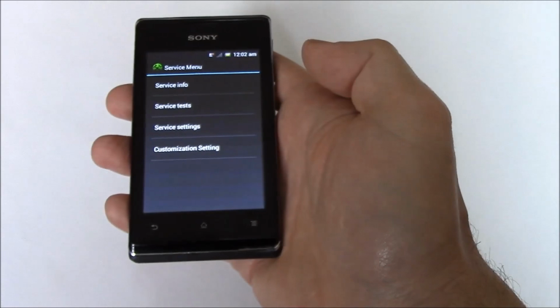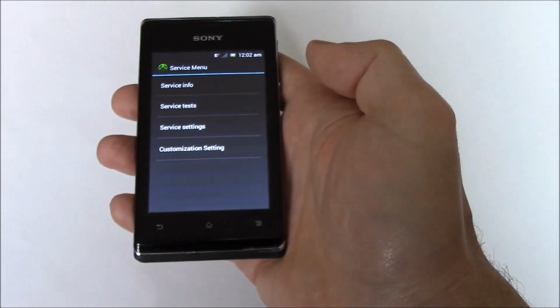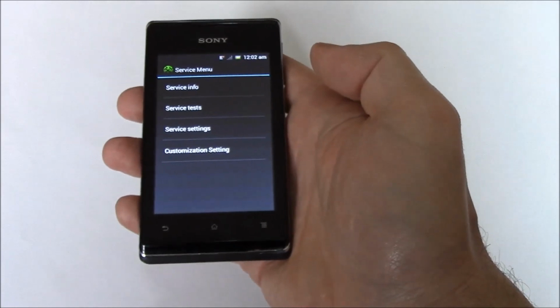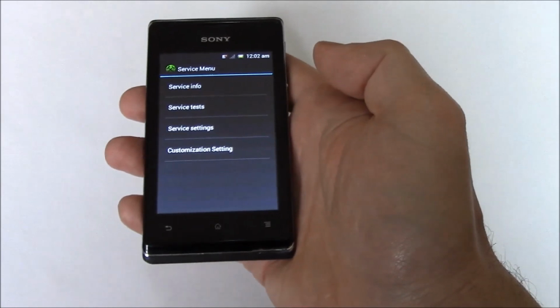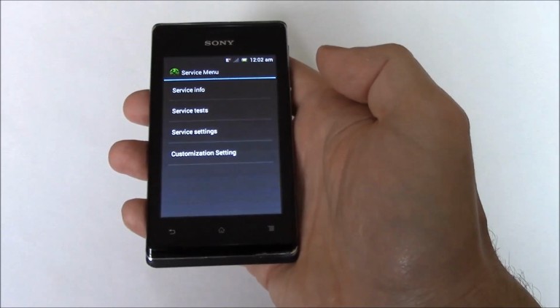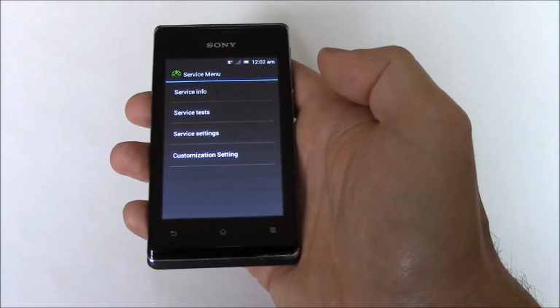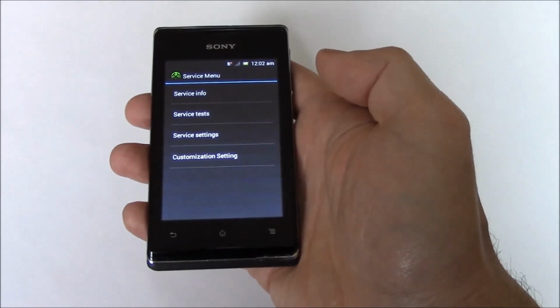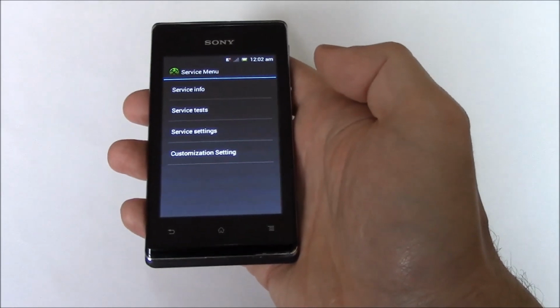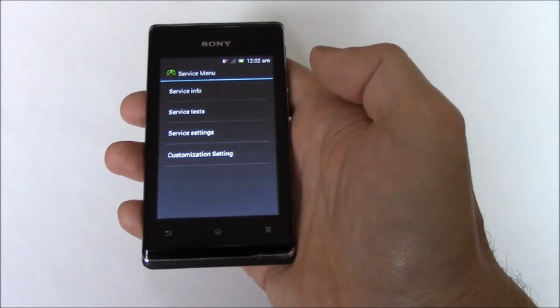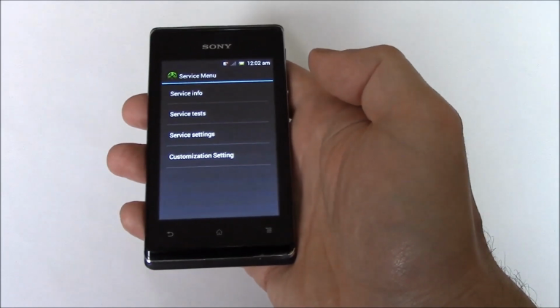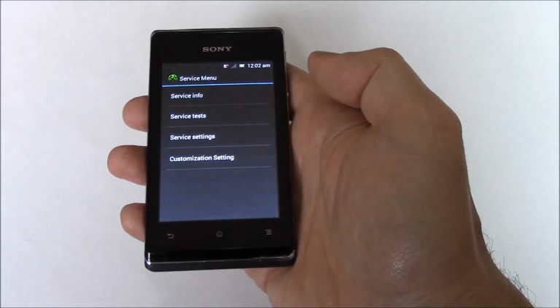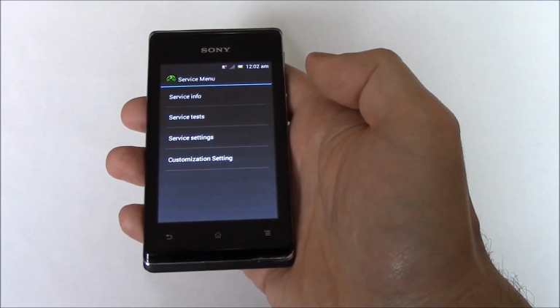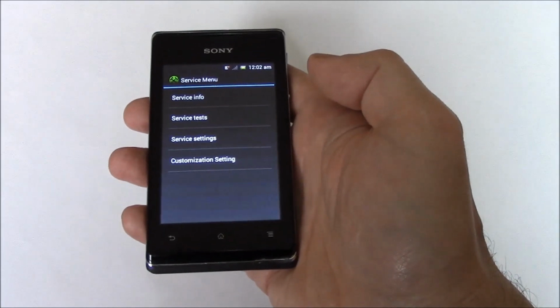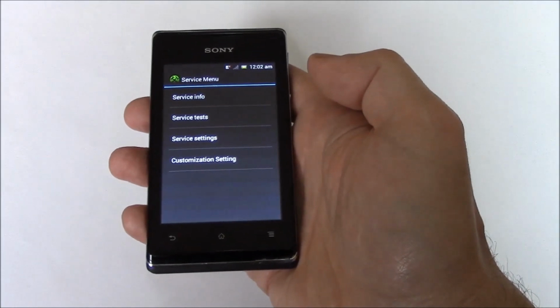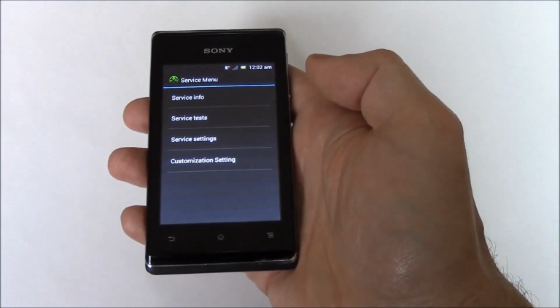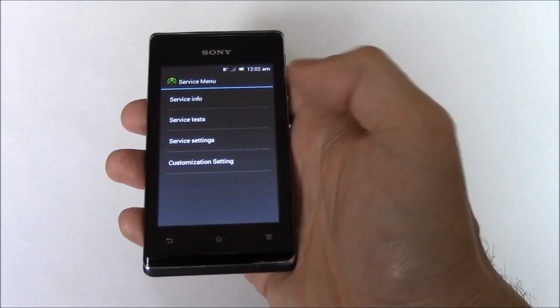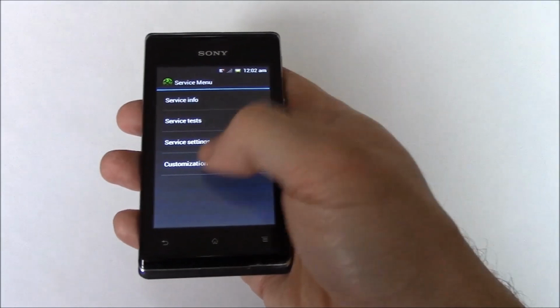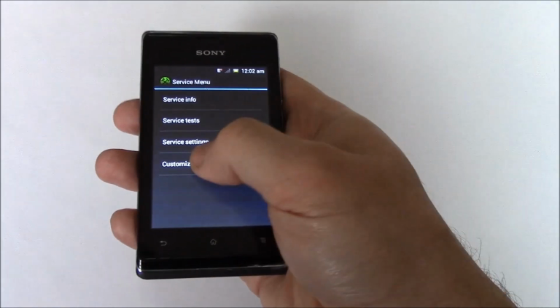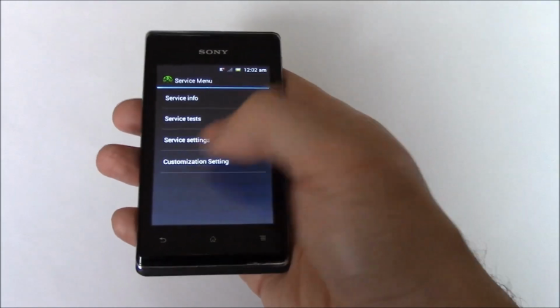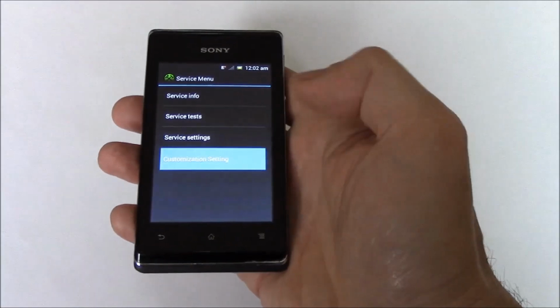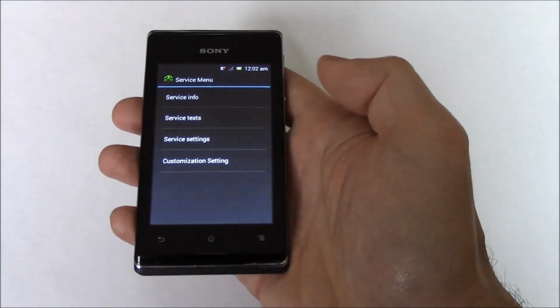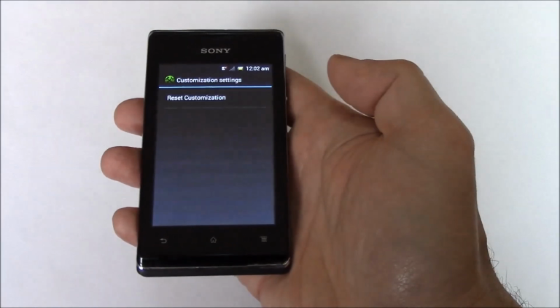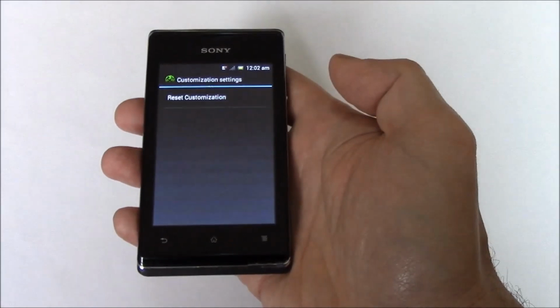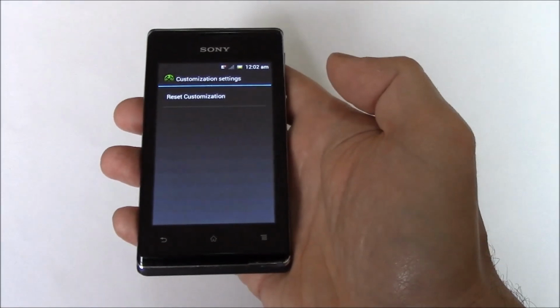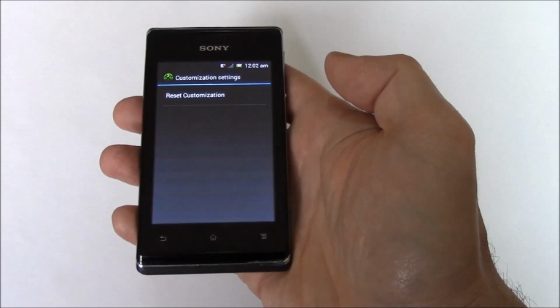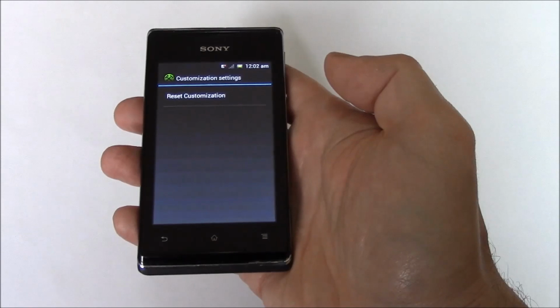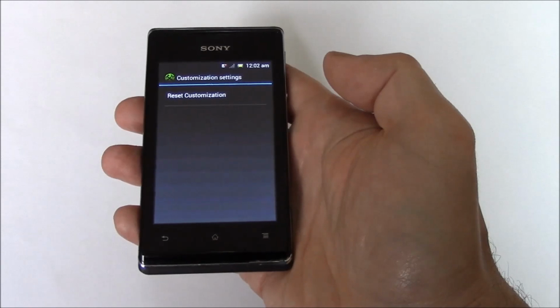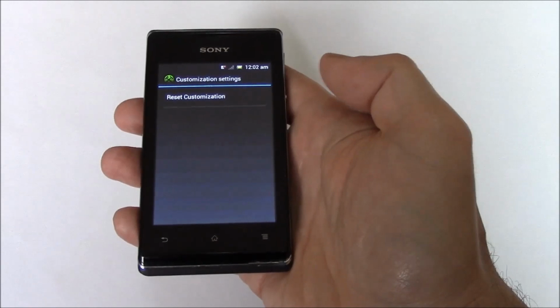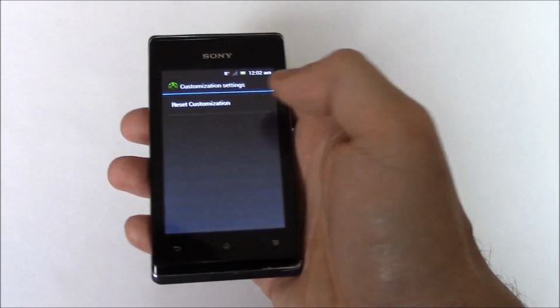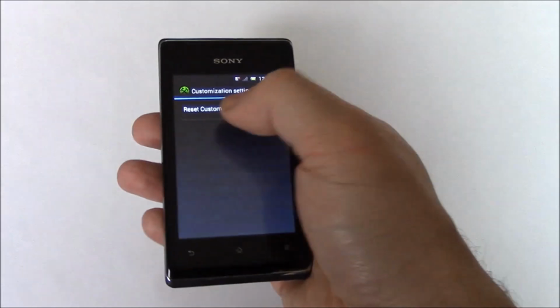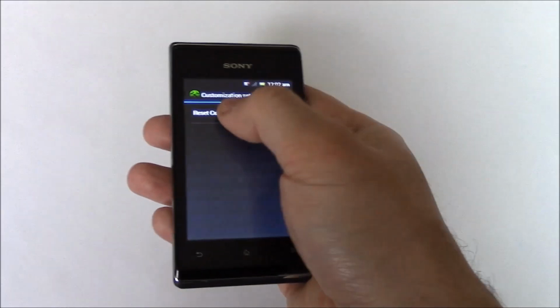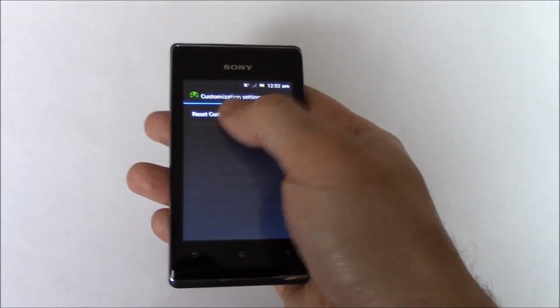Okay, now go to customization setting. Reset customization.